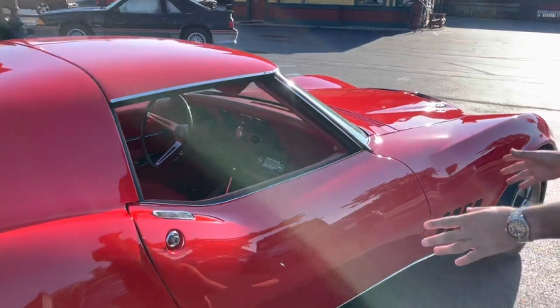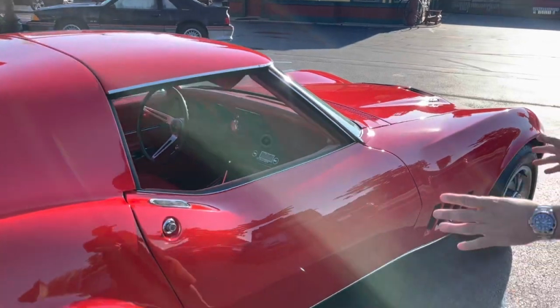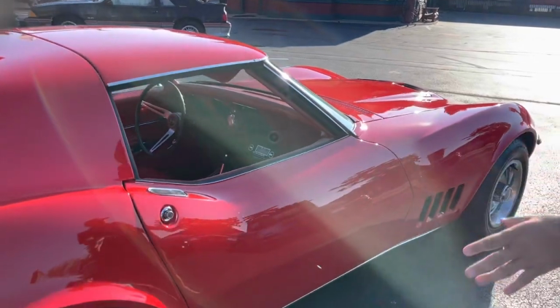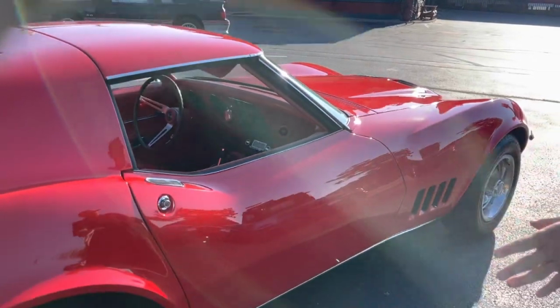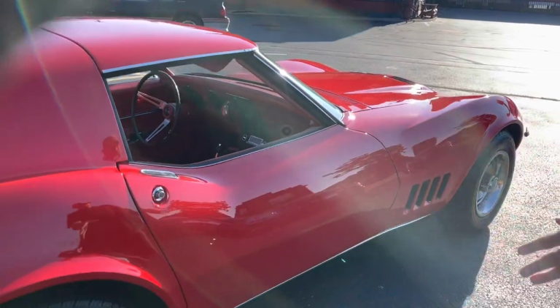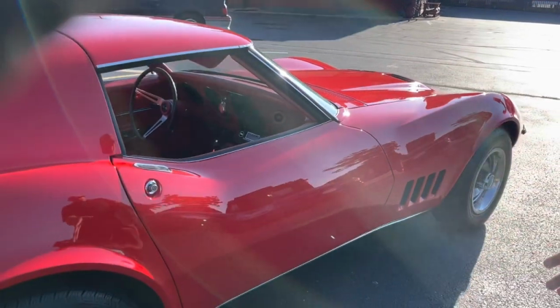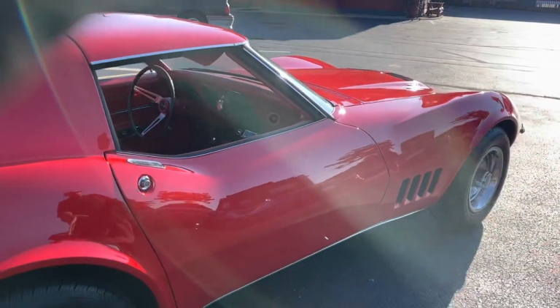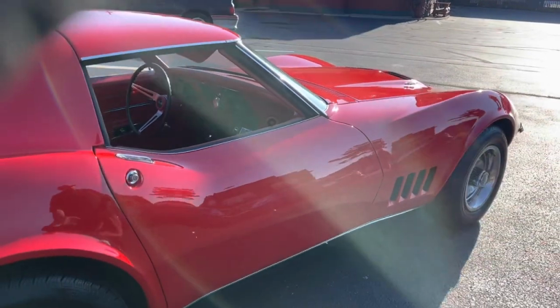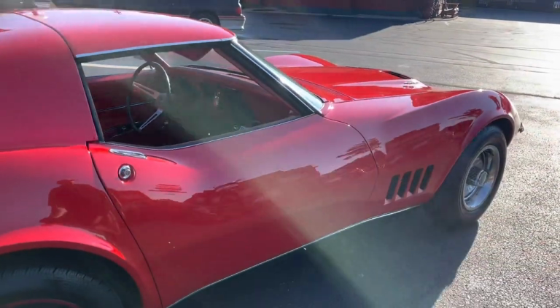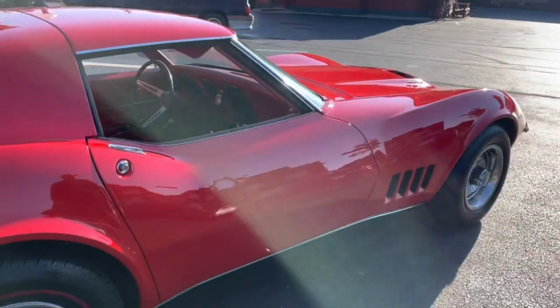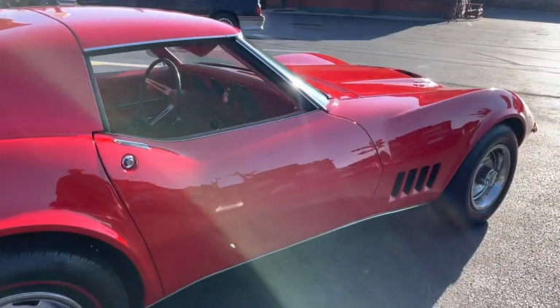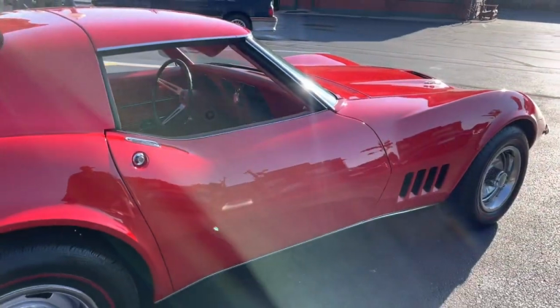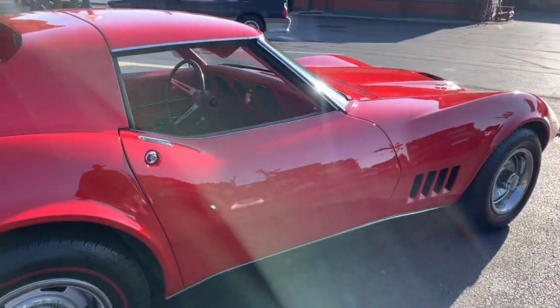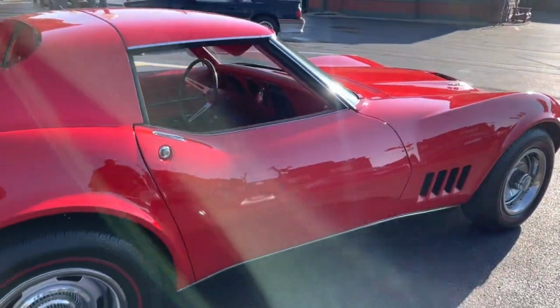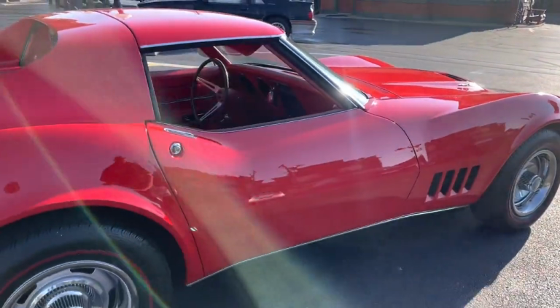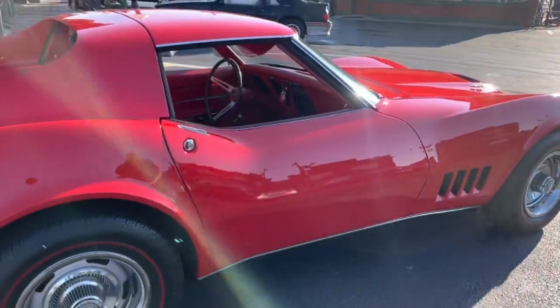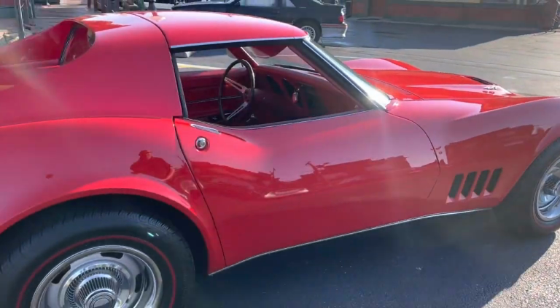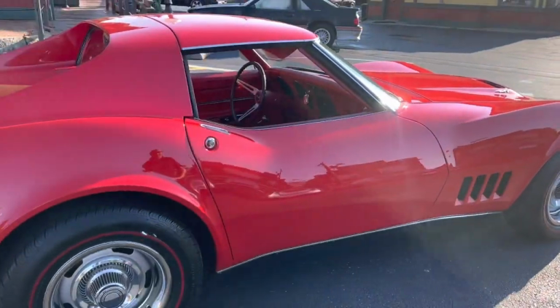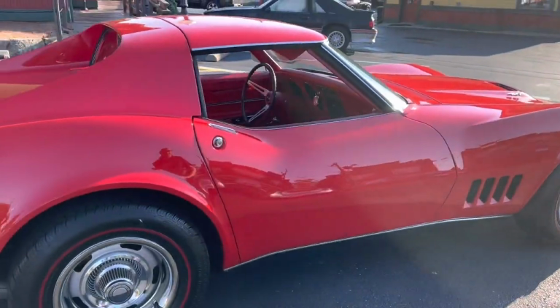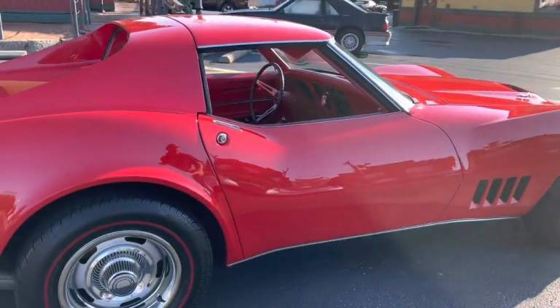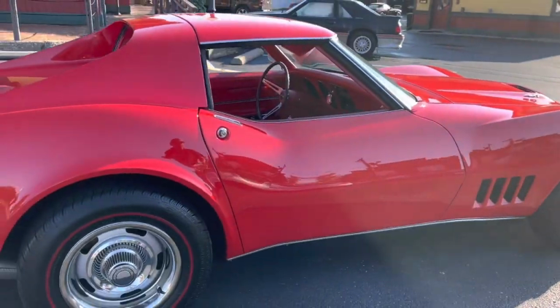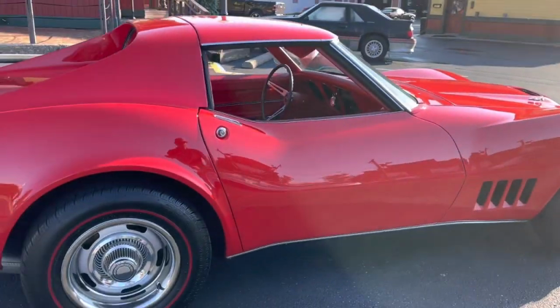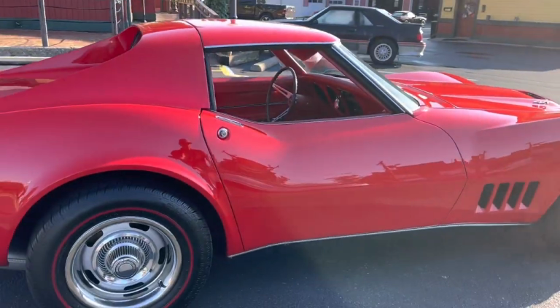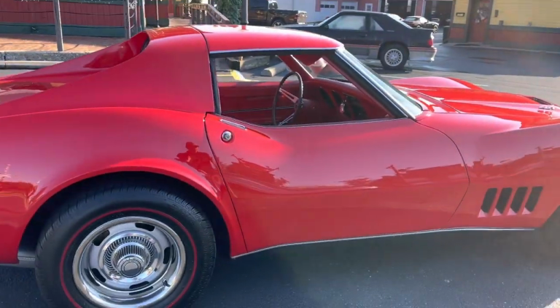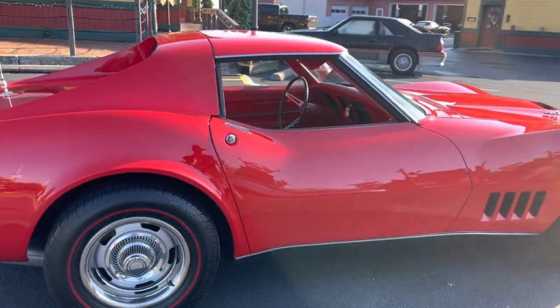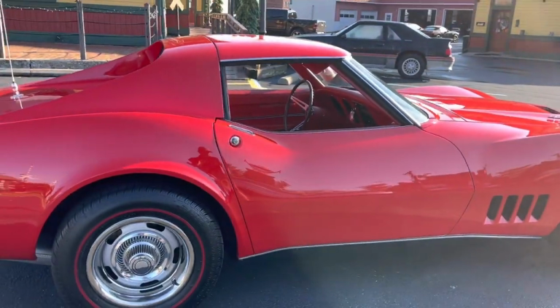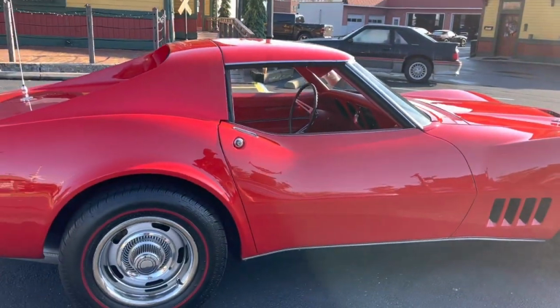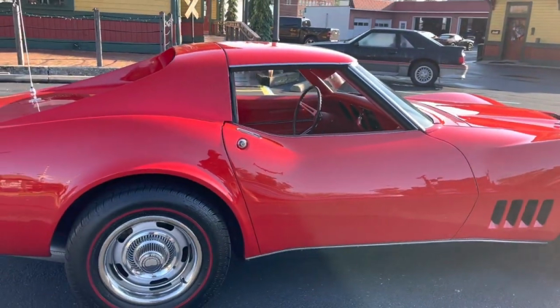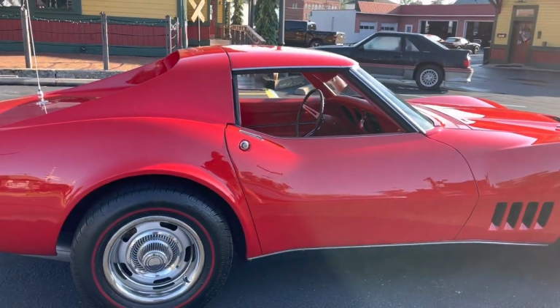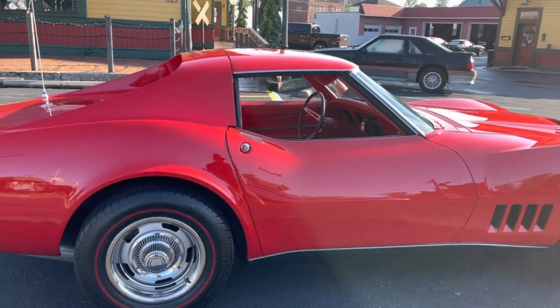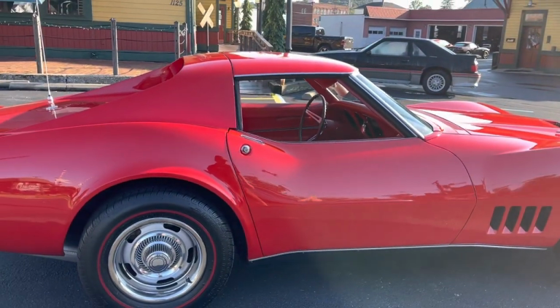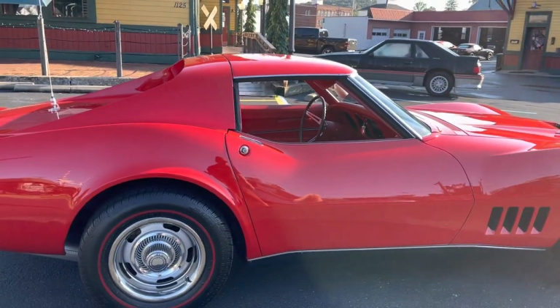Passenger side door alignment is really nice on this car.